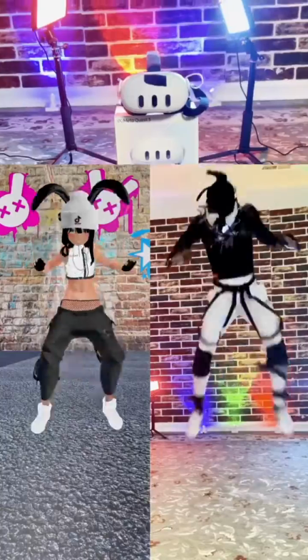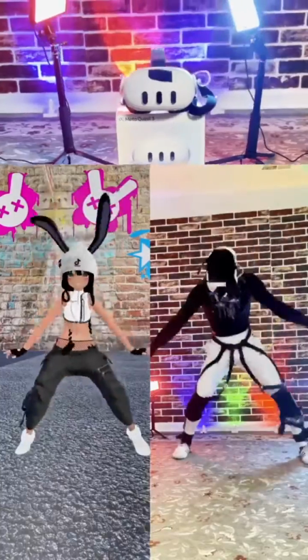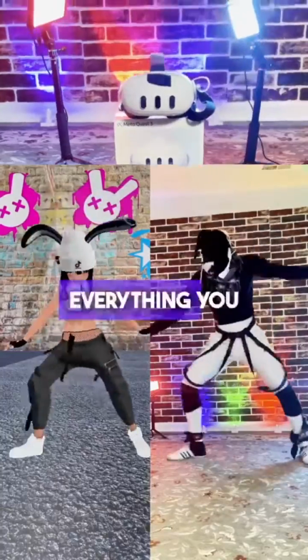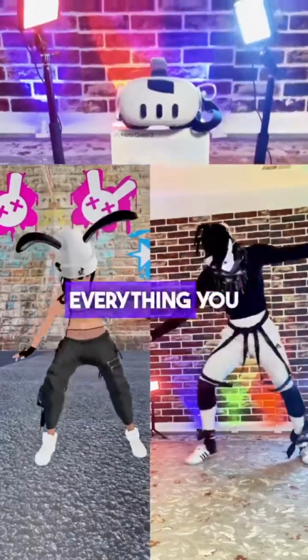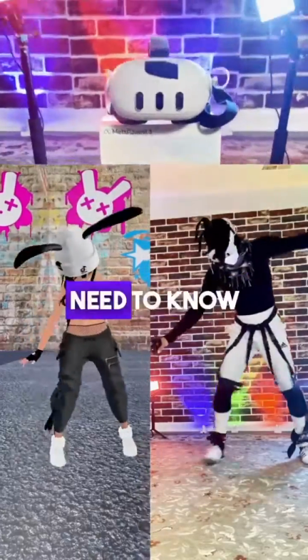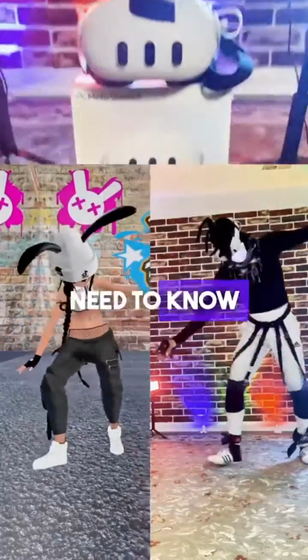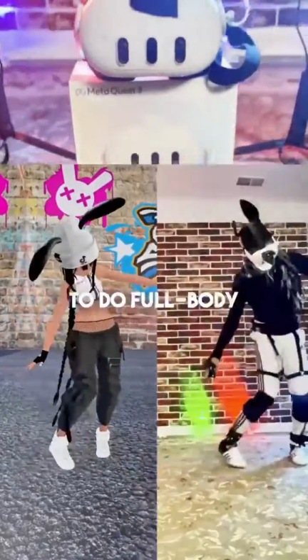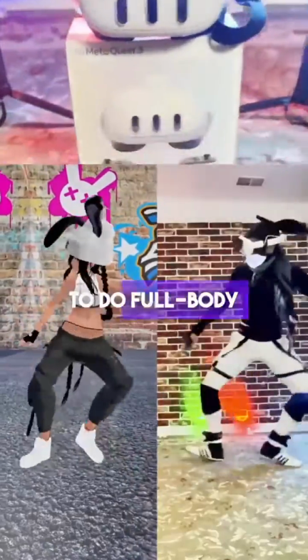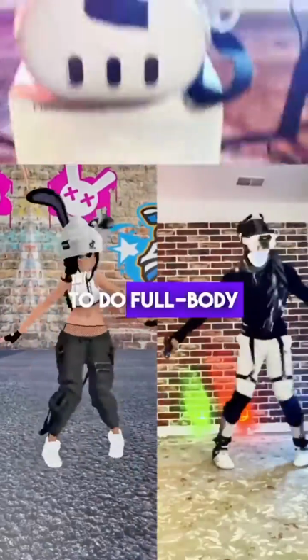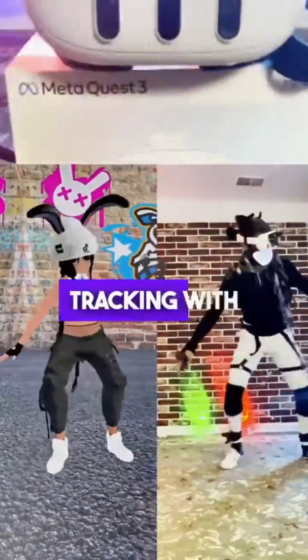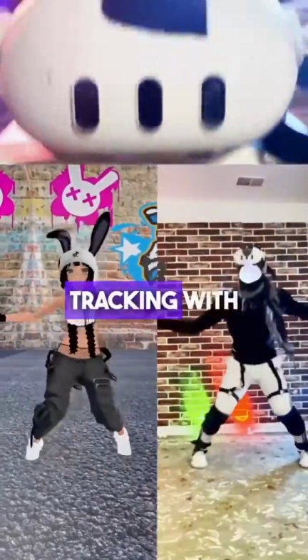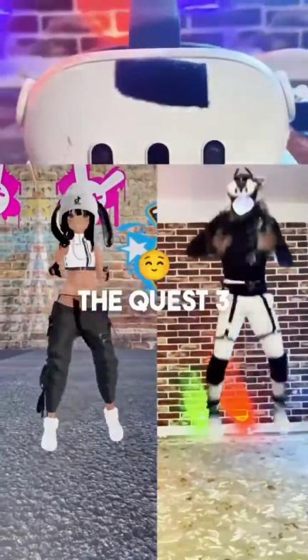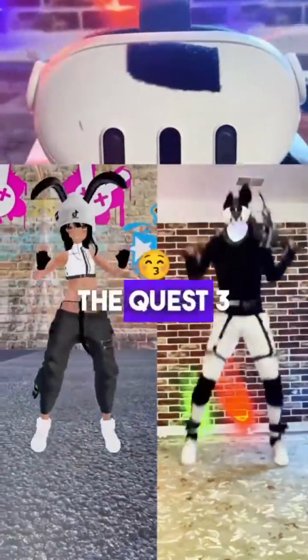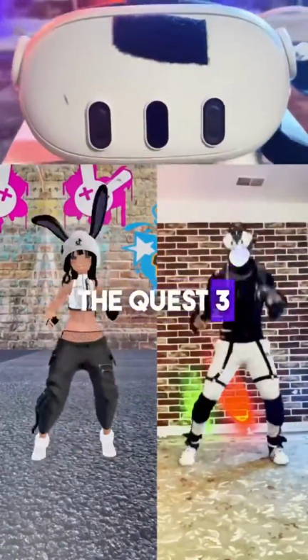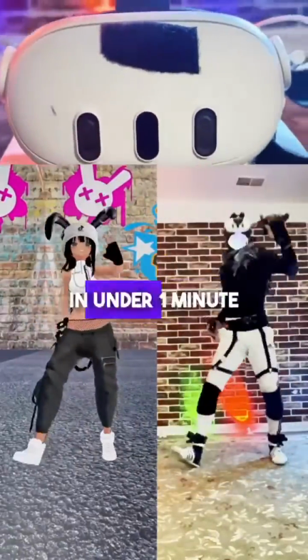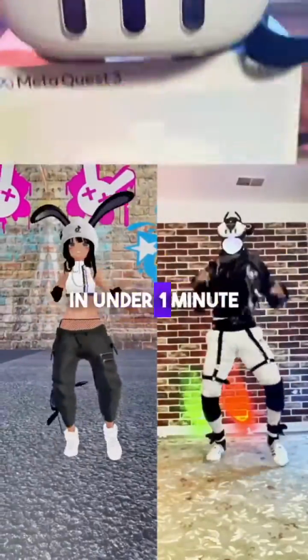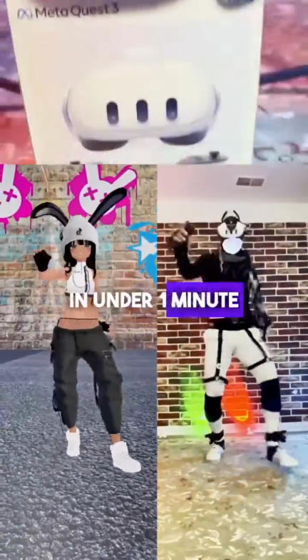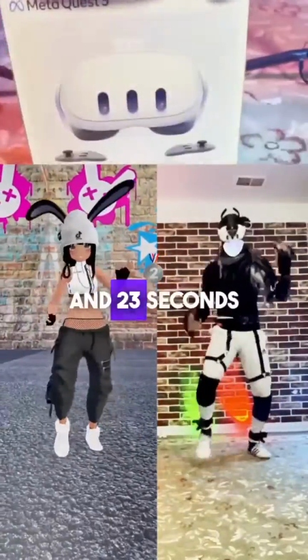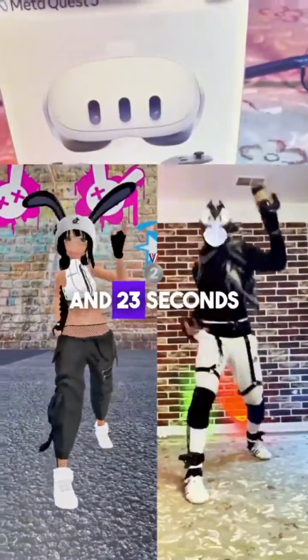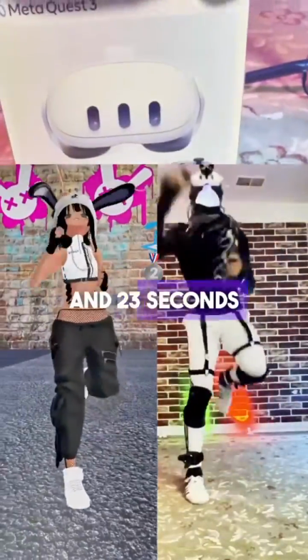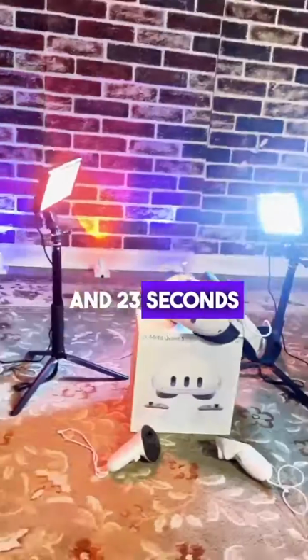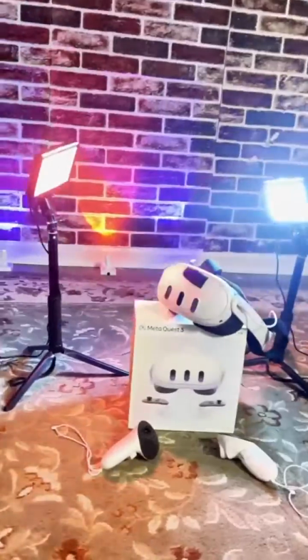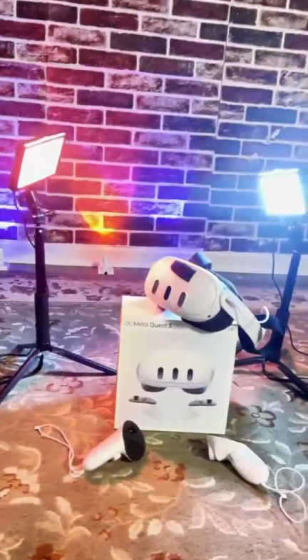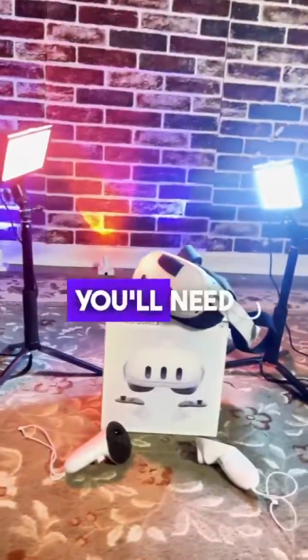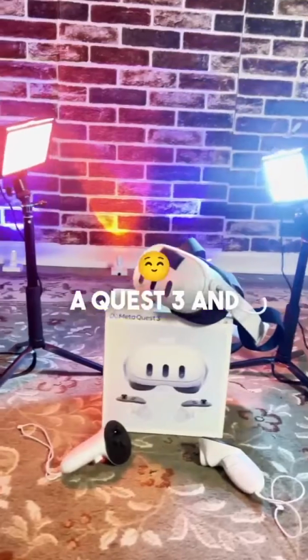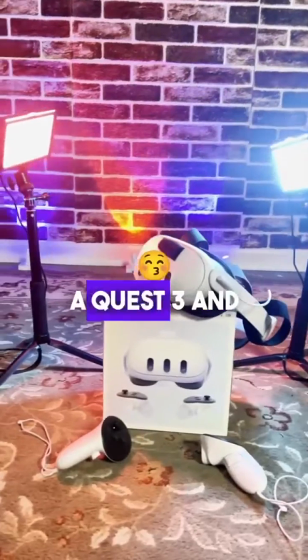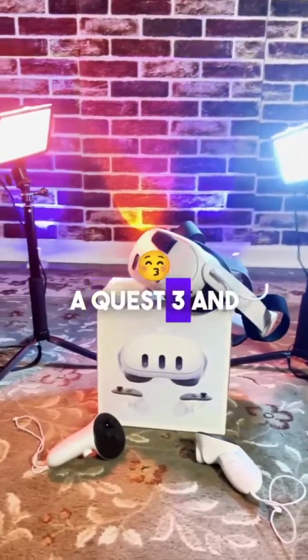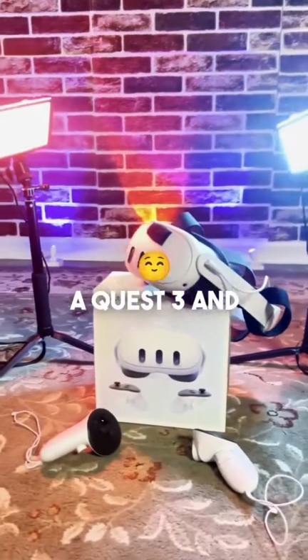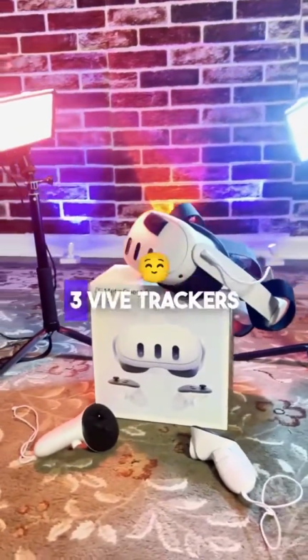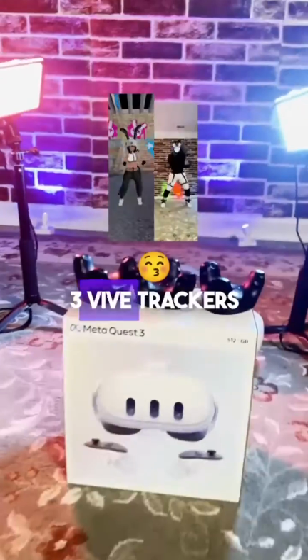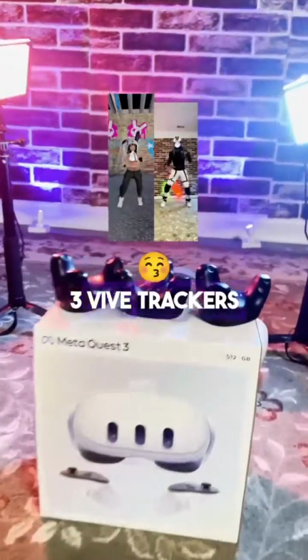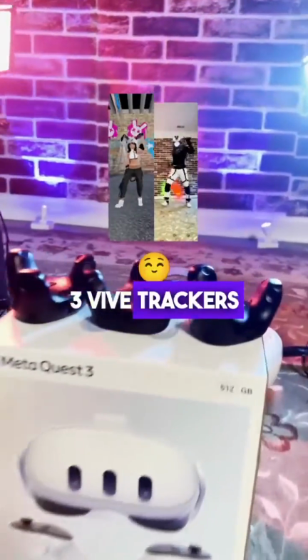Everything you need to know to do full body tracking with the Quest 3 in under 1 minute and 23 seconds. You'll need a Quest 3 and 3 Vive trackers.